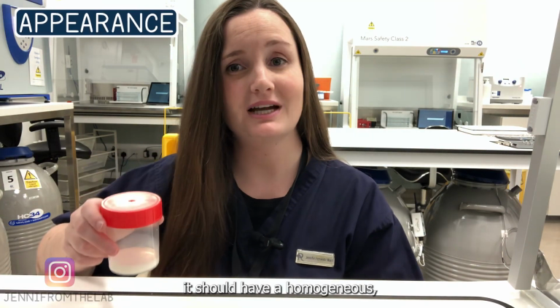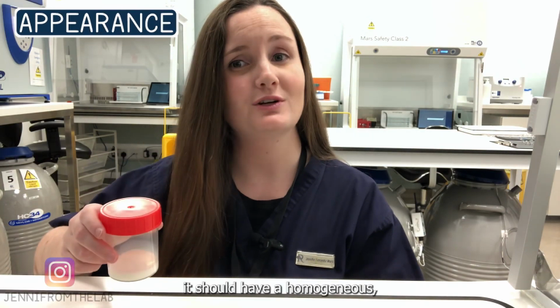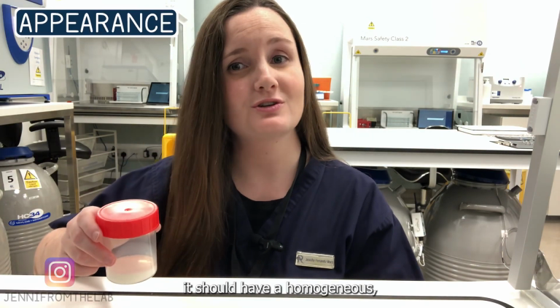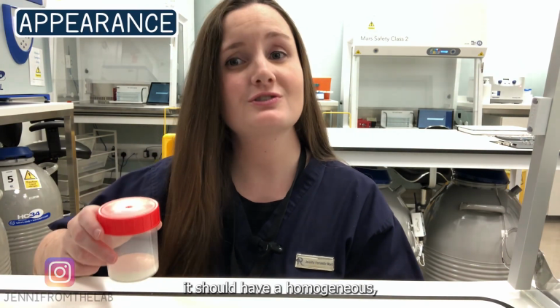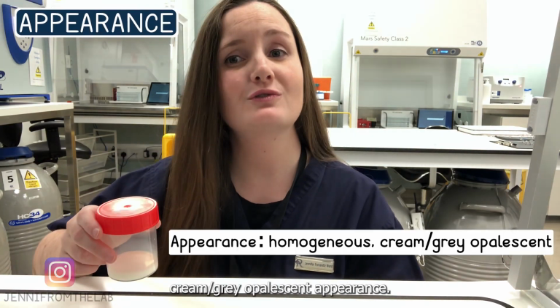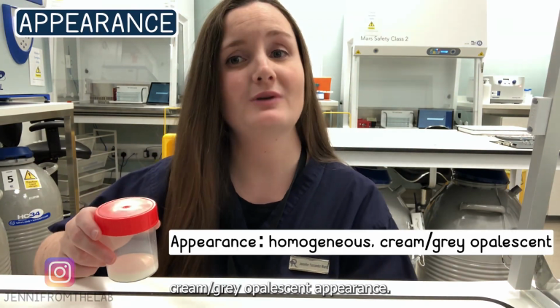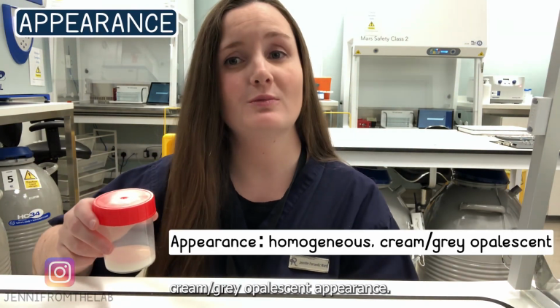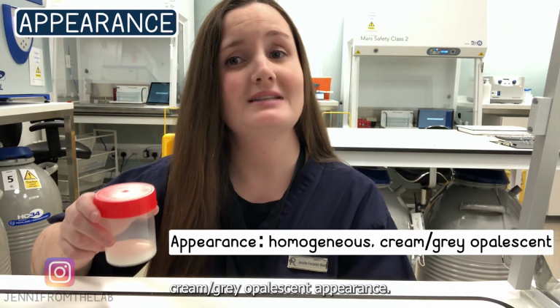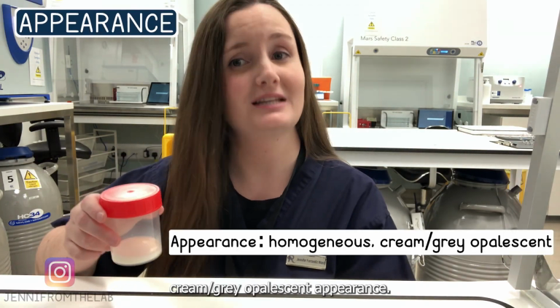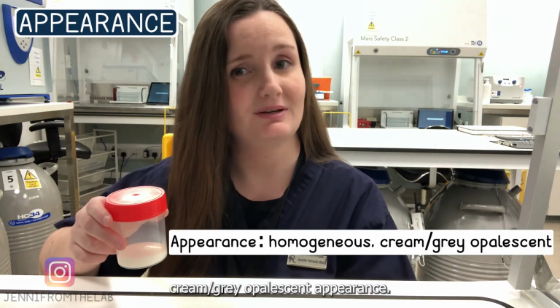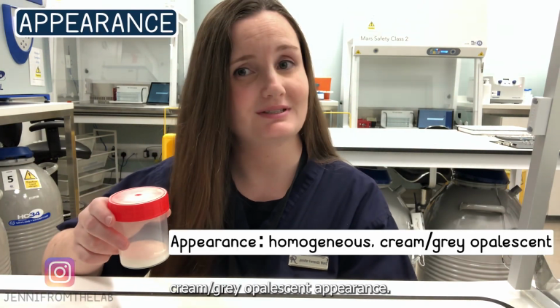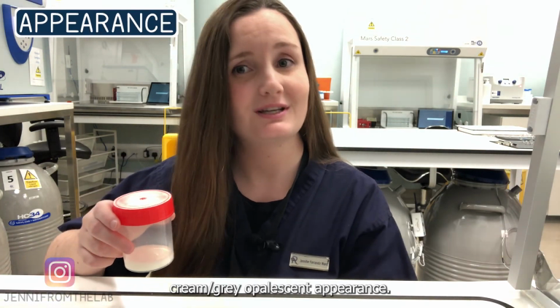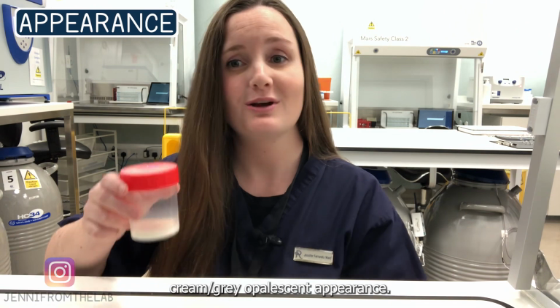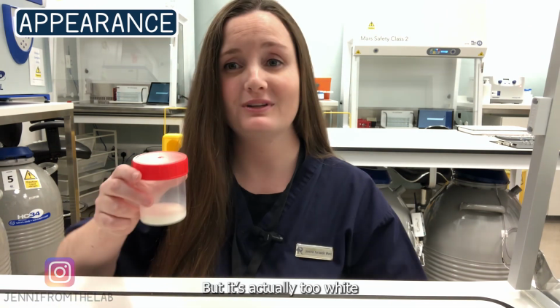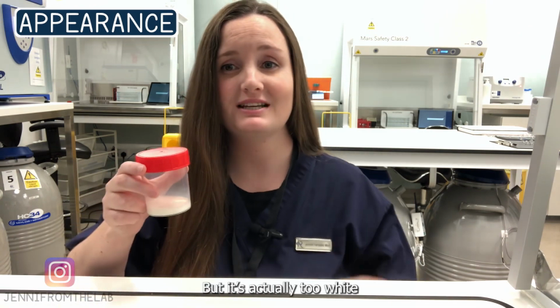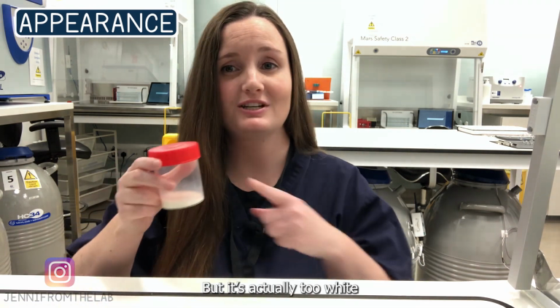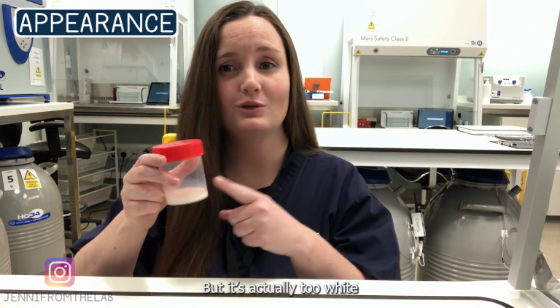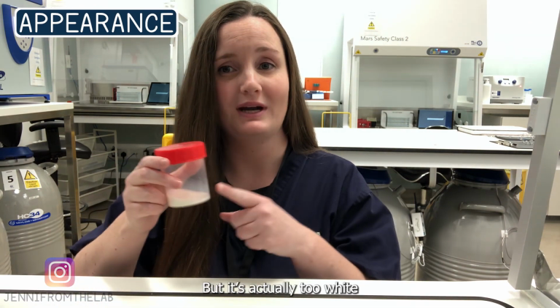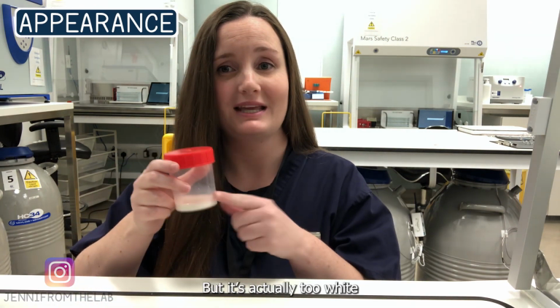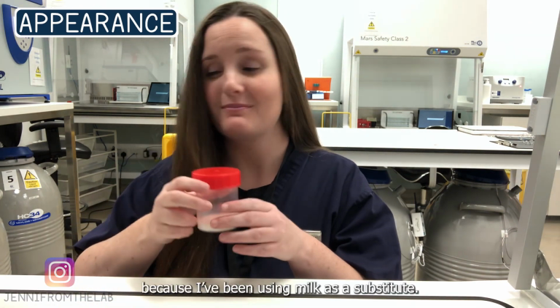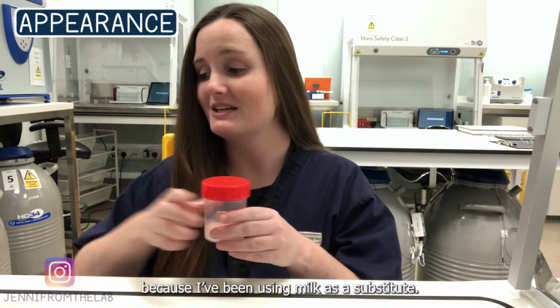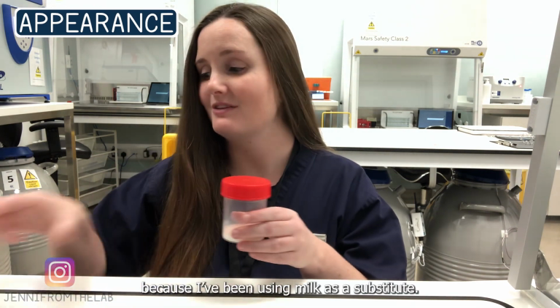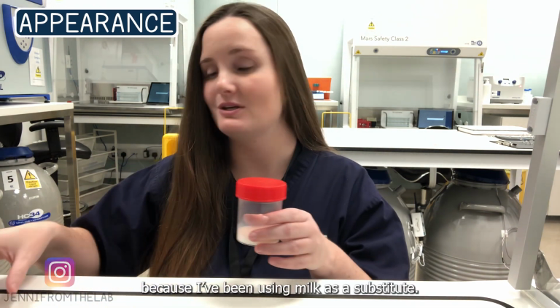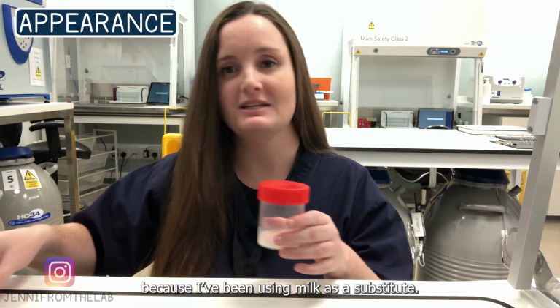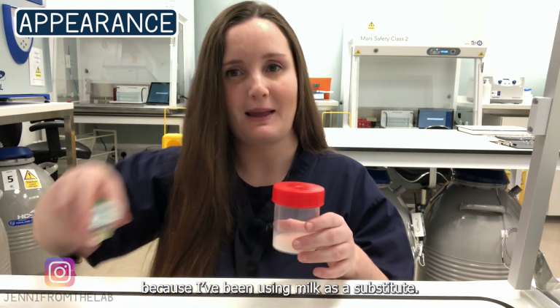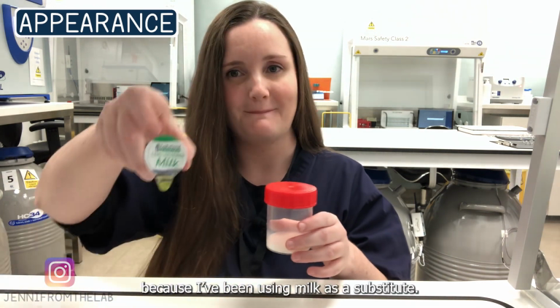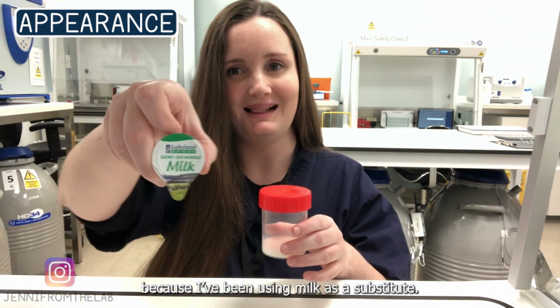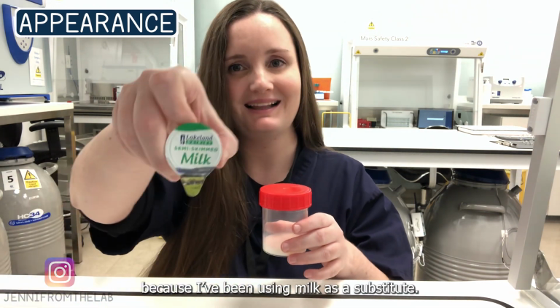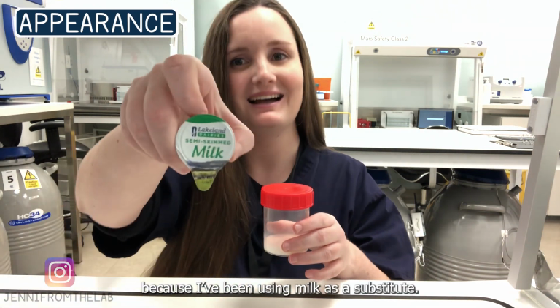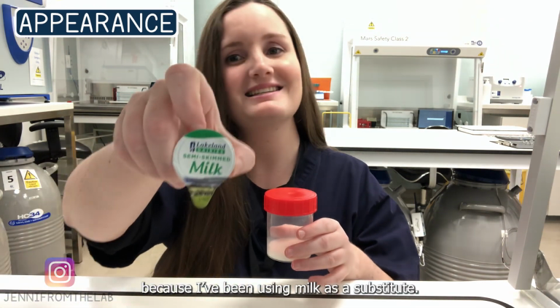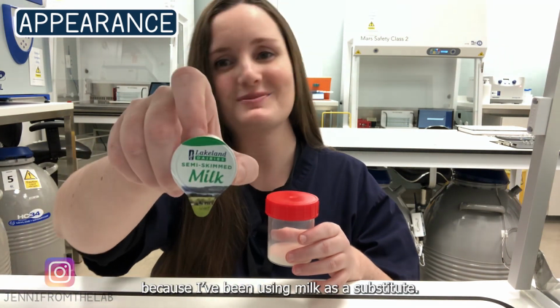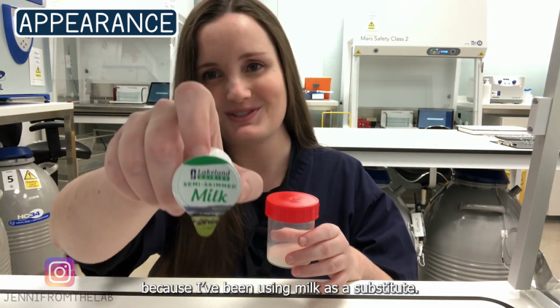Once the sample has liquefied, it should have a homogeneous gray opalescent appearance. It's actually too white here because I've been using milk as a substitute.